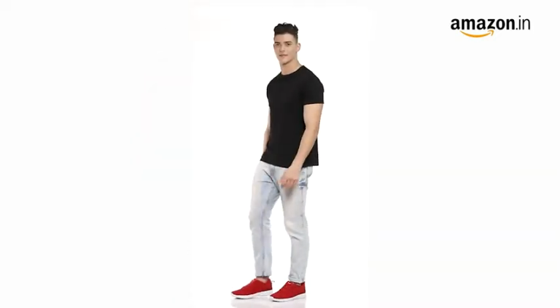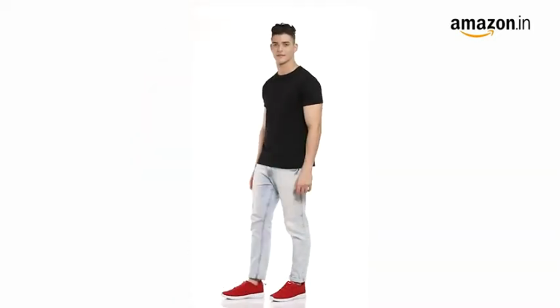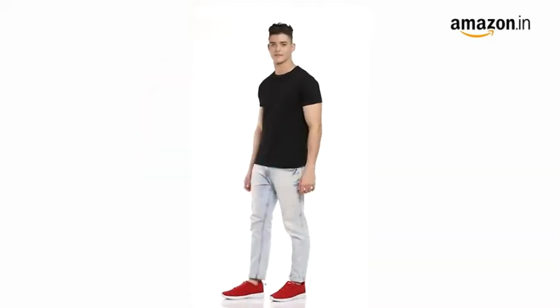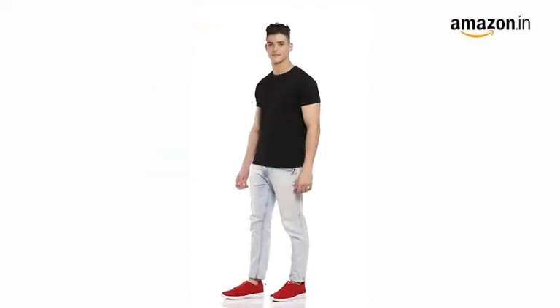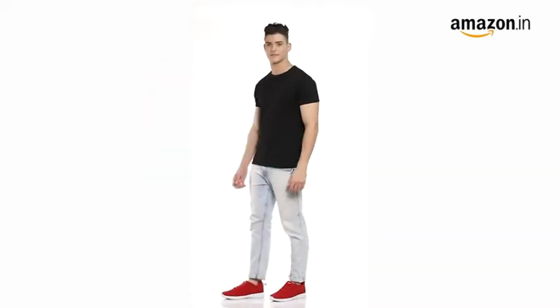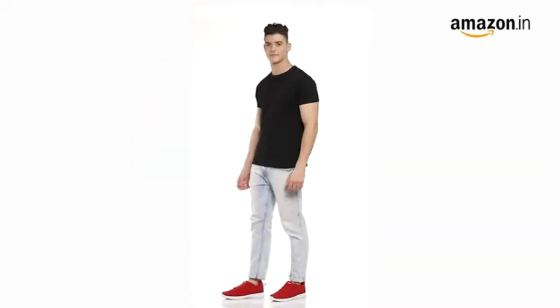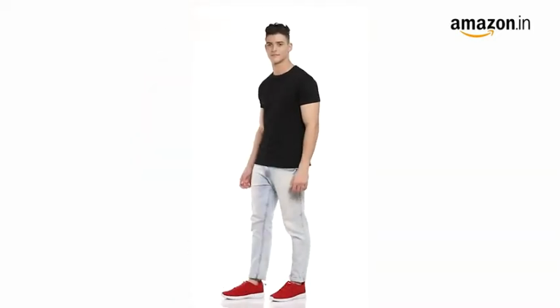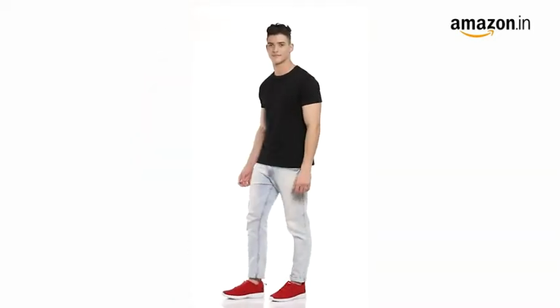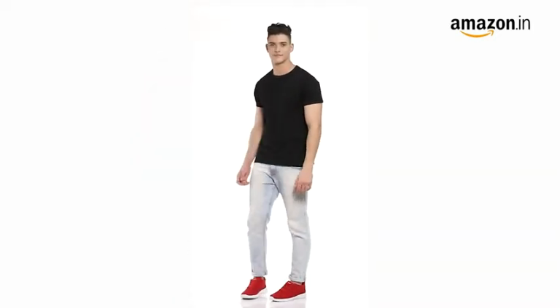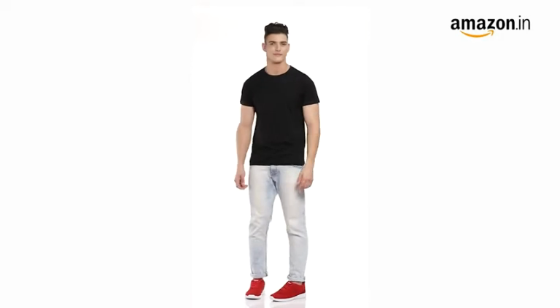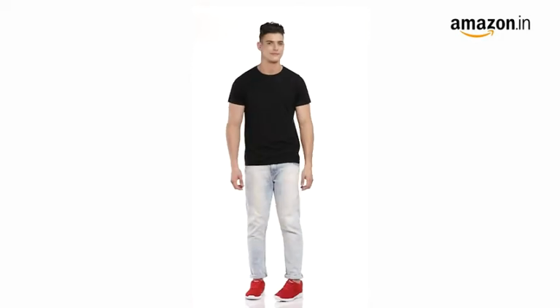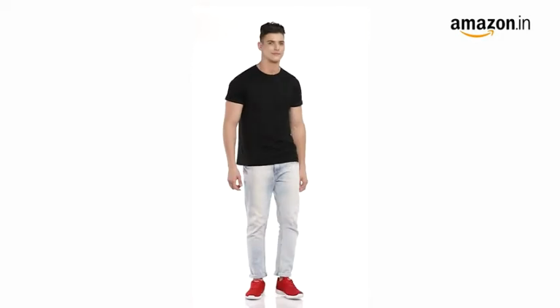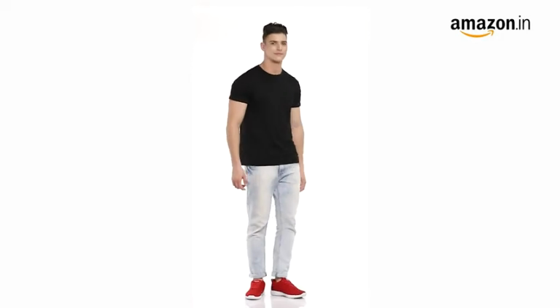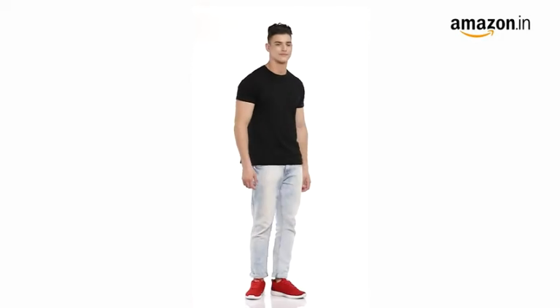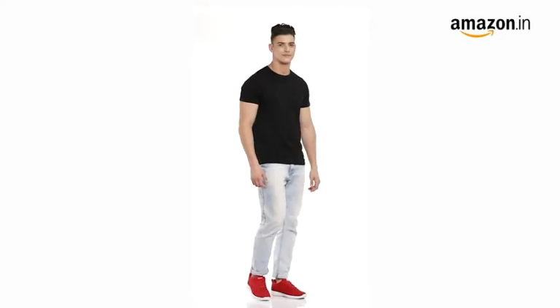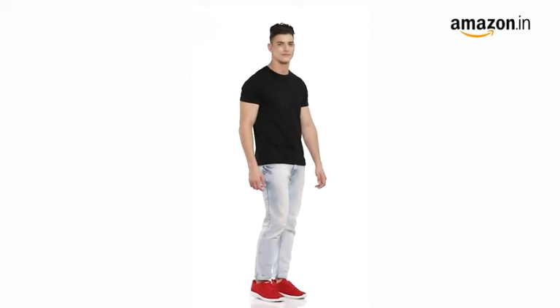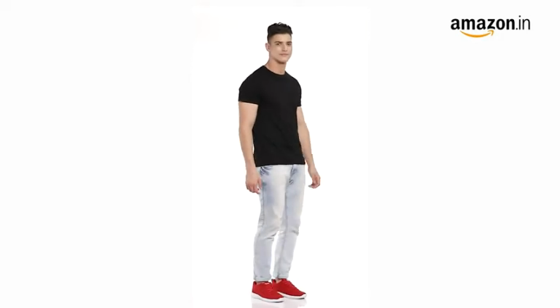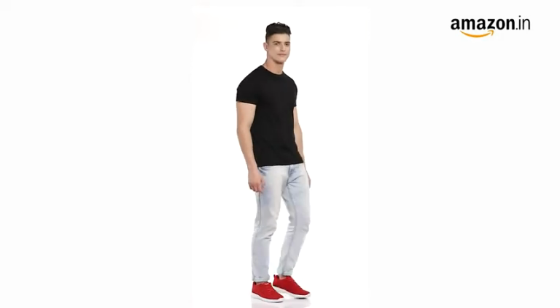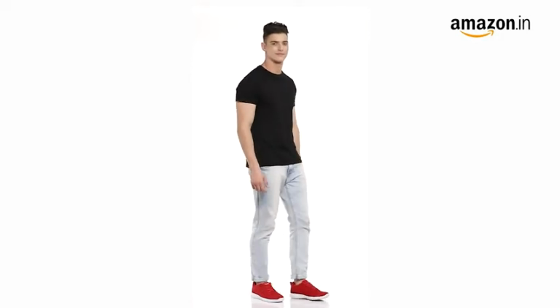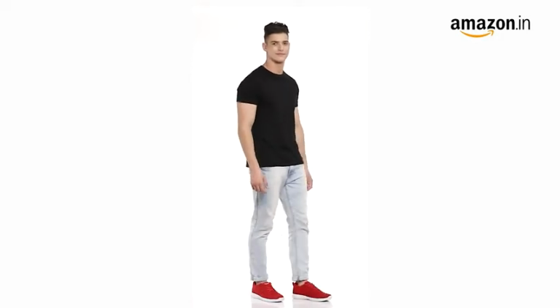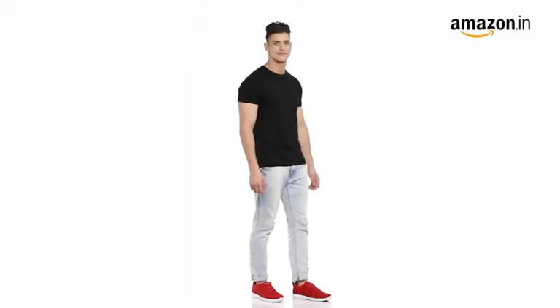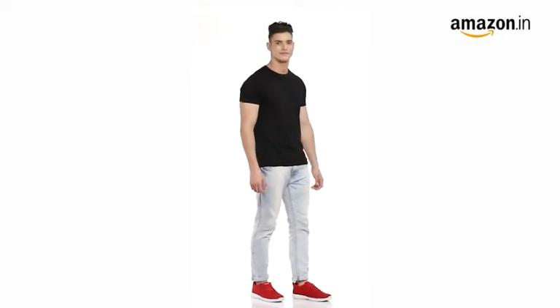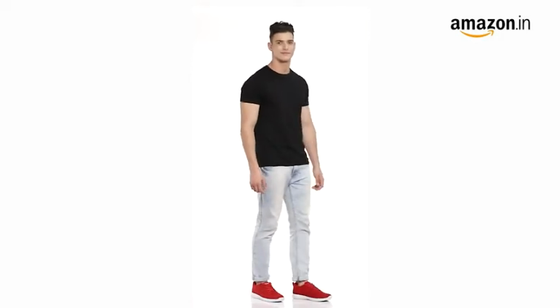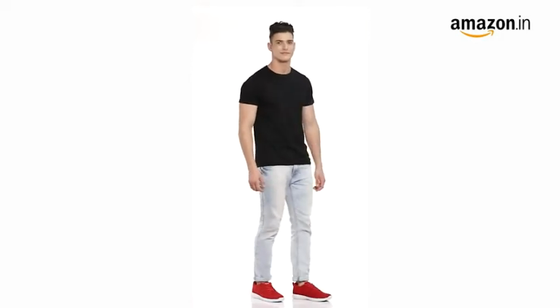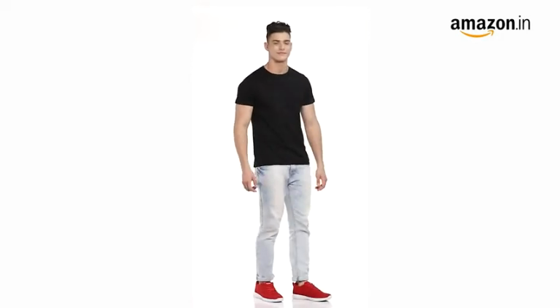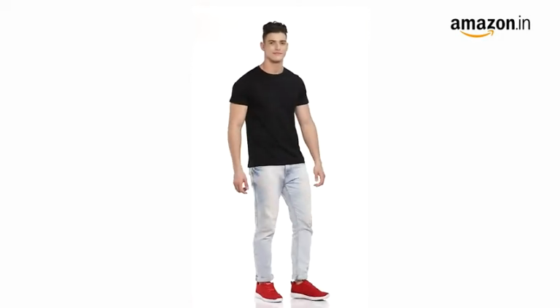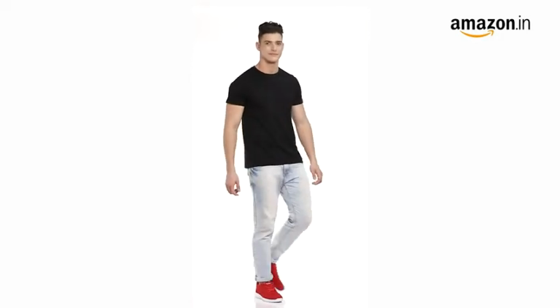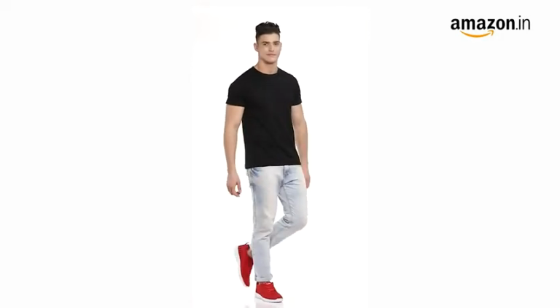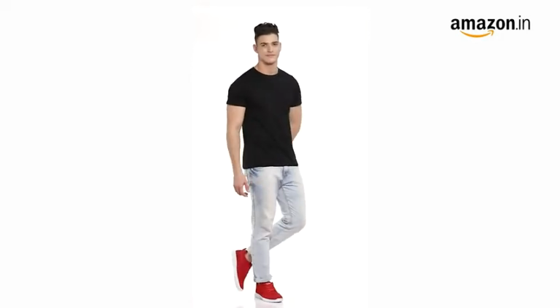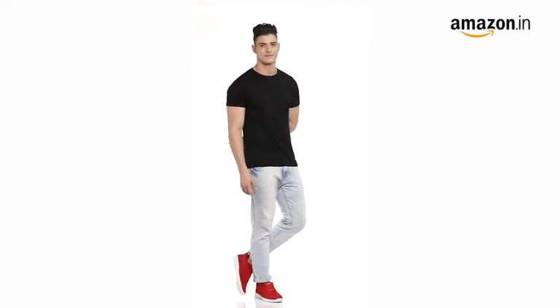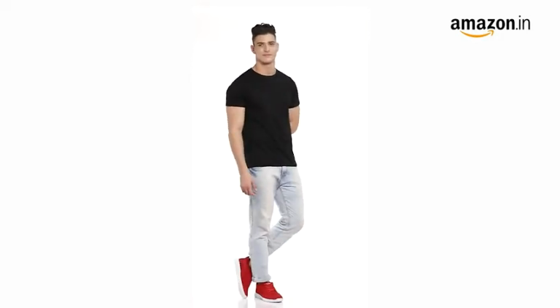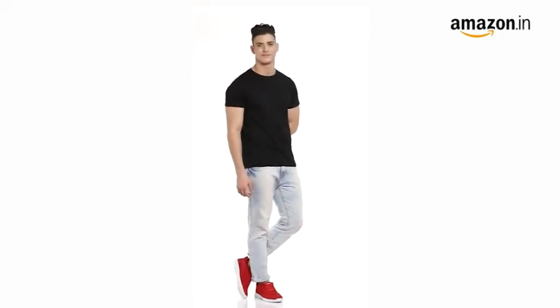These sports shoes are ideal for walking, running, jogging, and all kinds of sports.